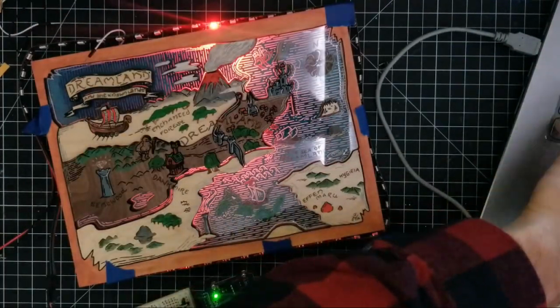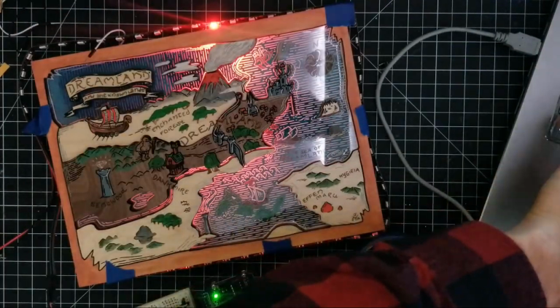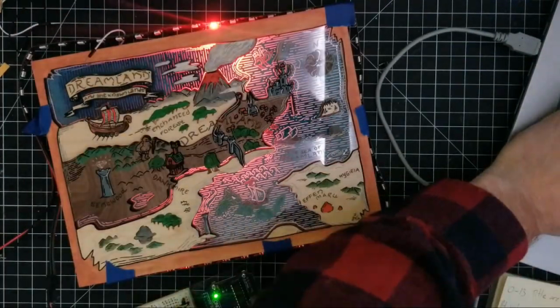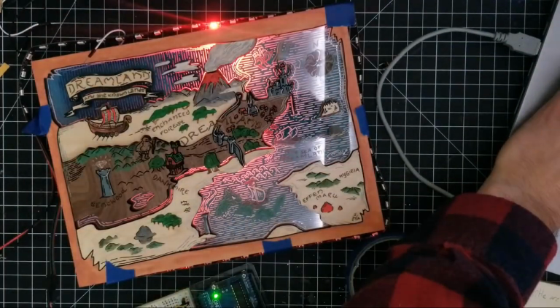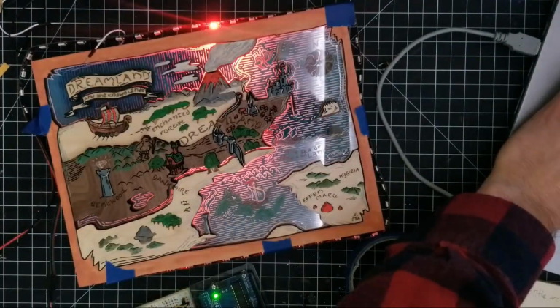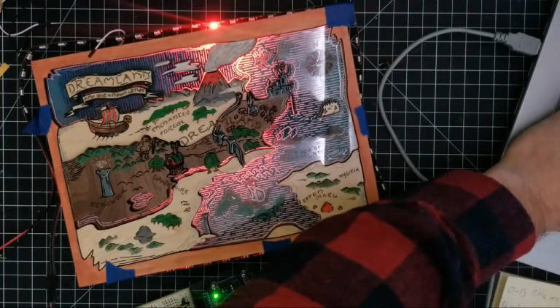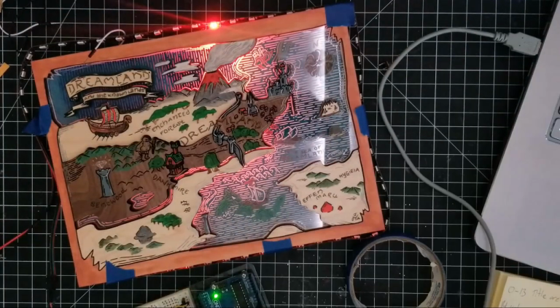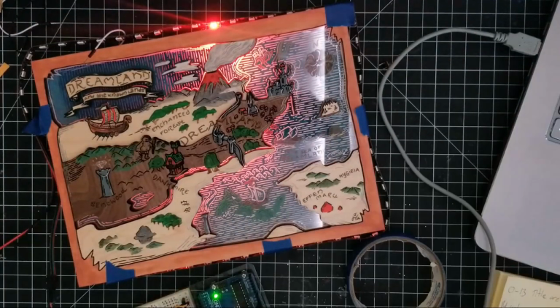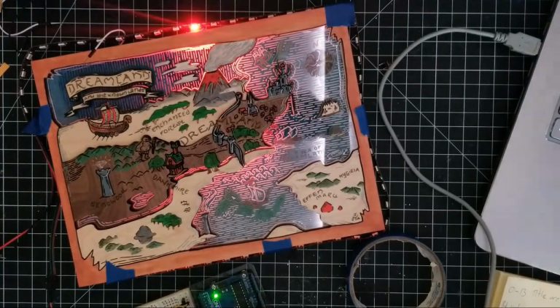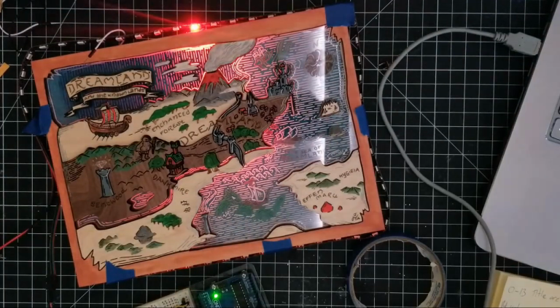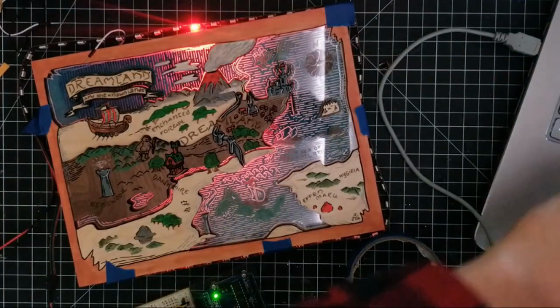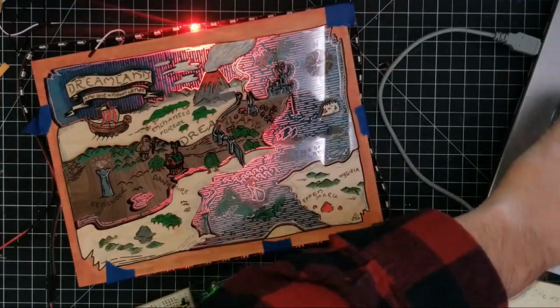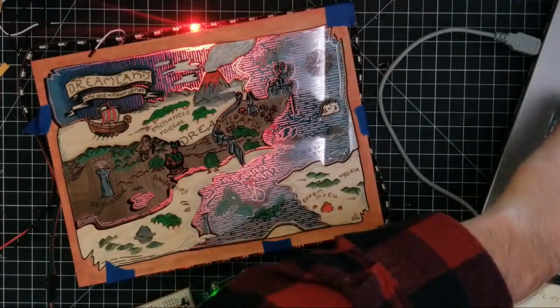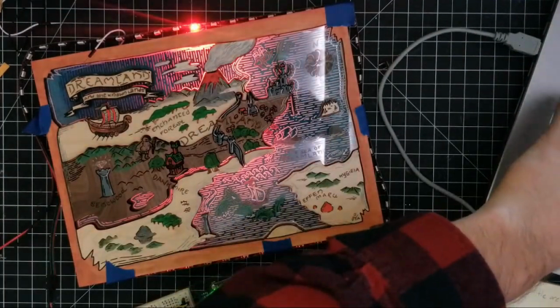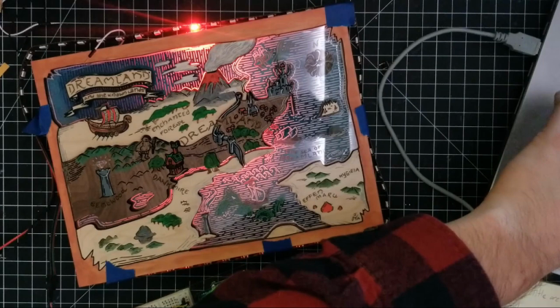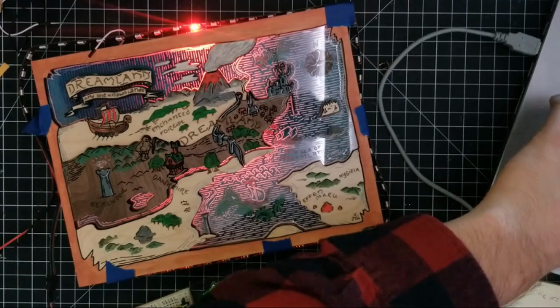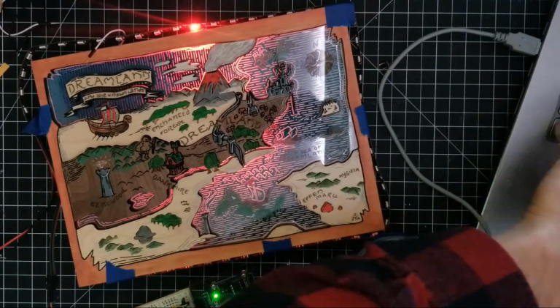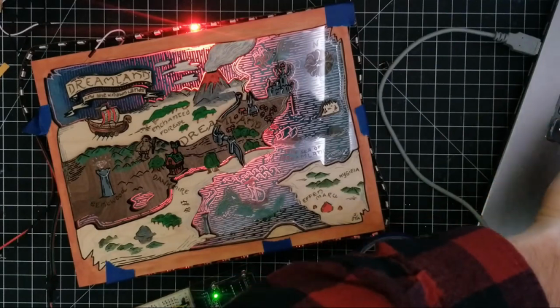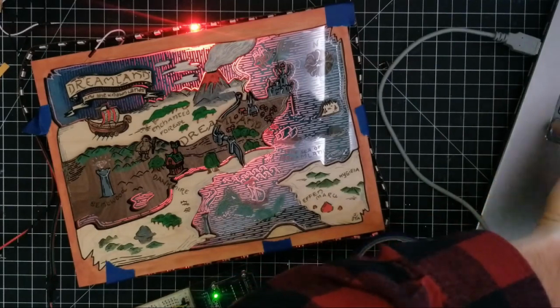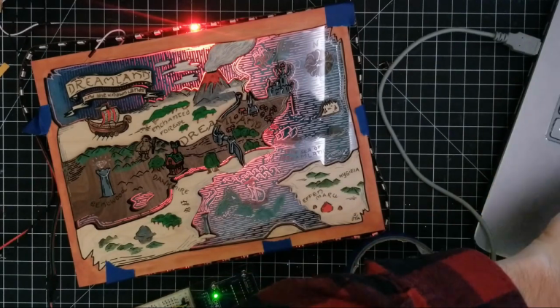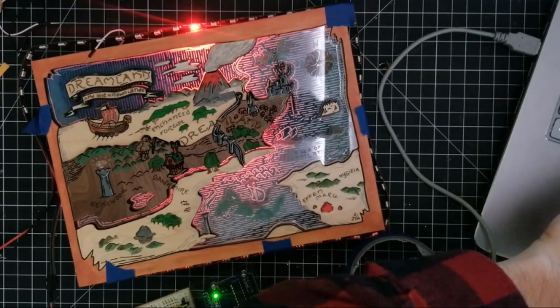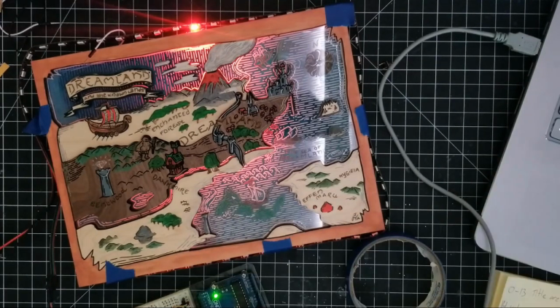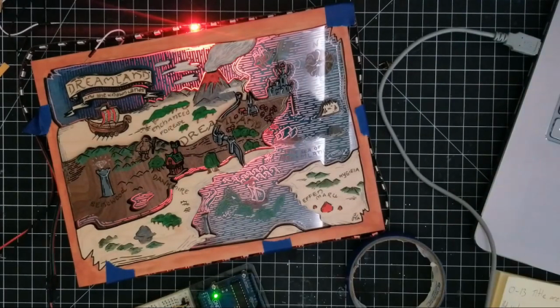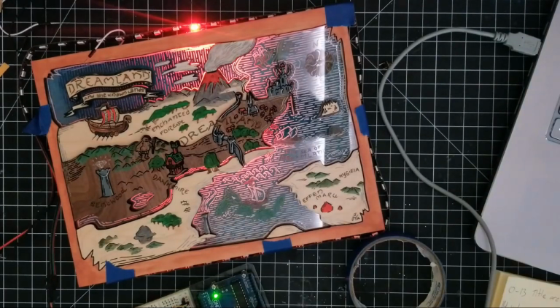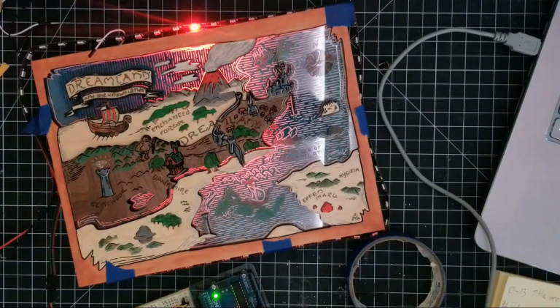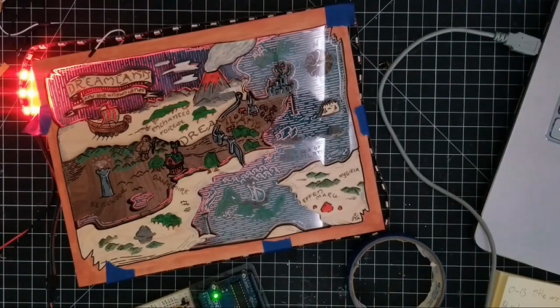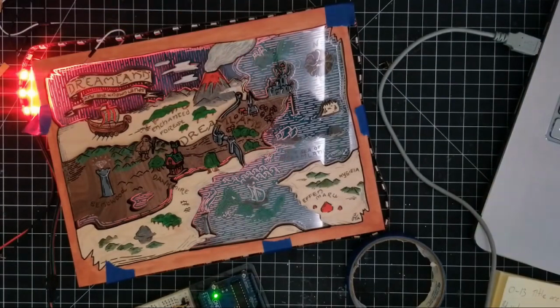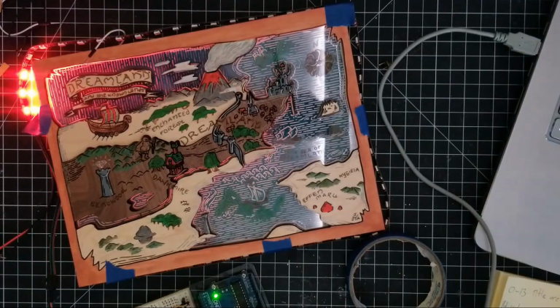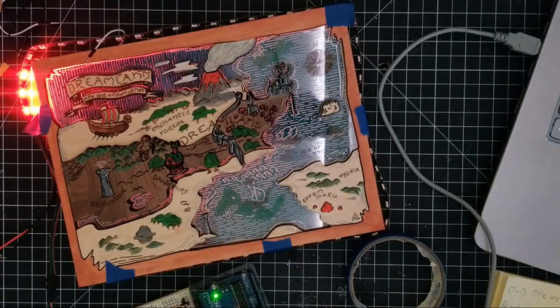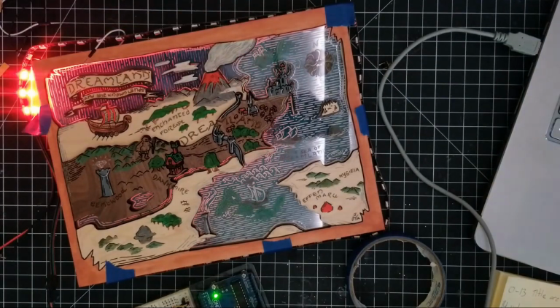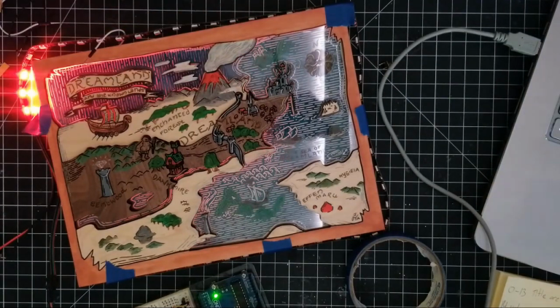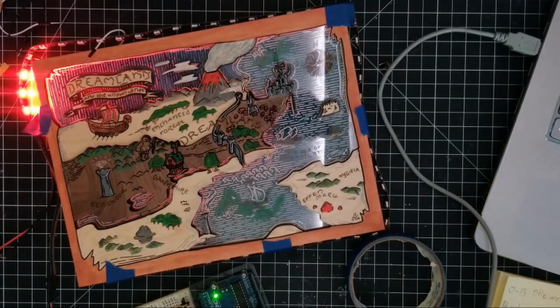I wrote a simple program using the fast LED library to create the lighting design we wanted.